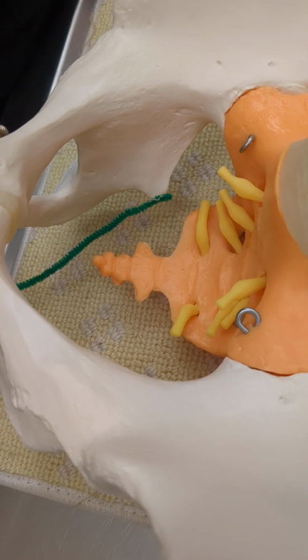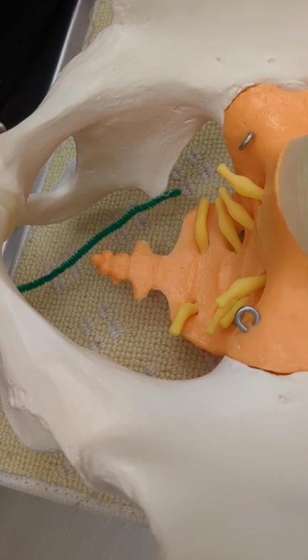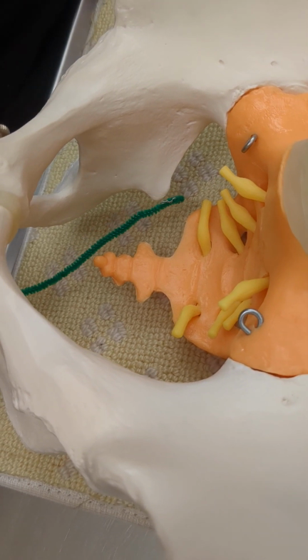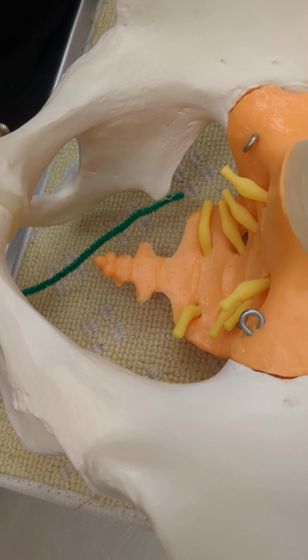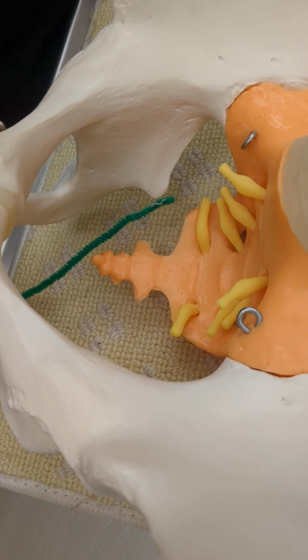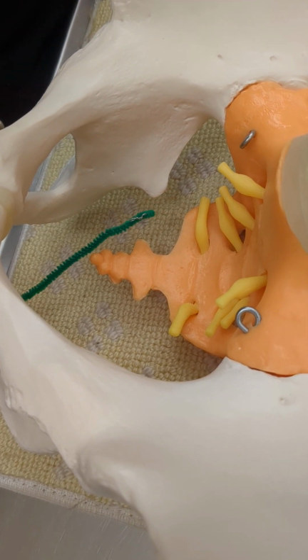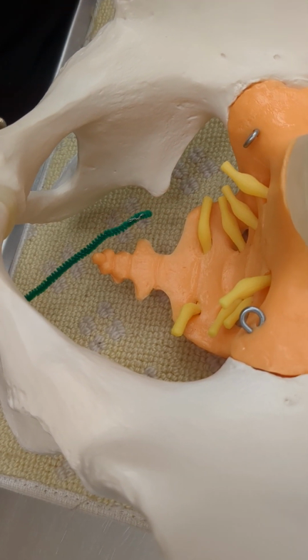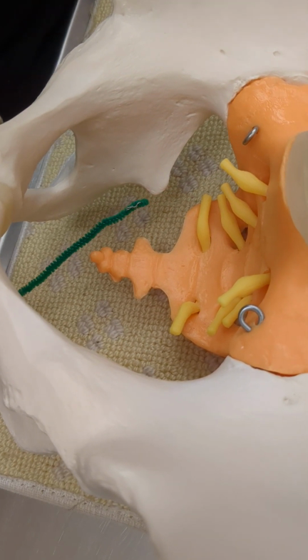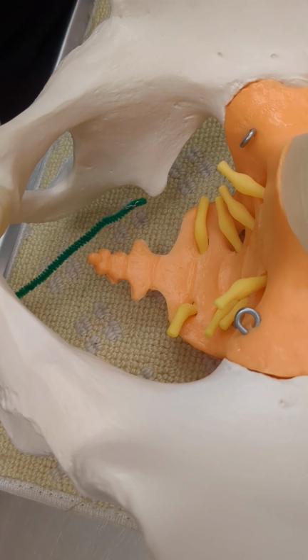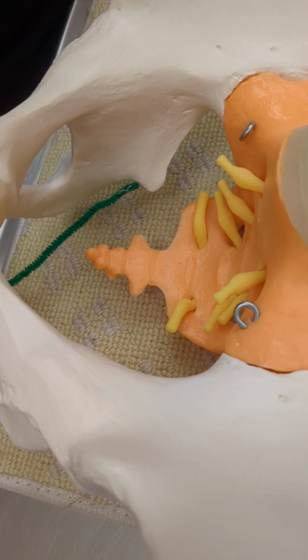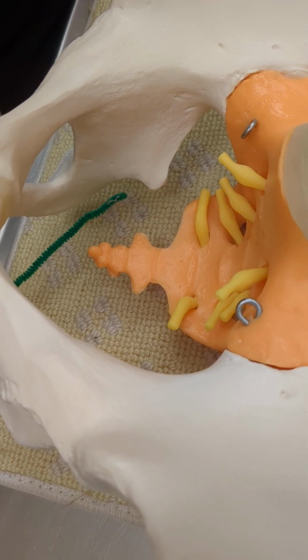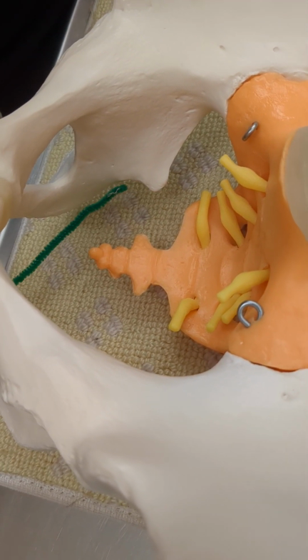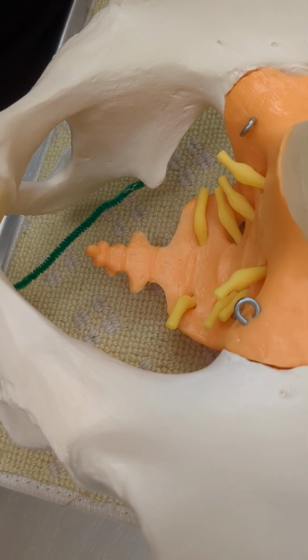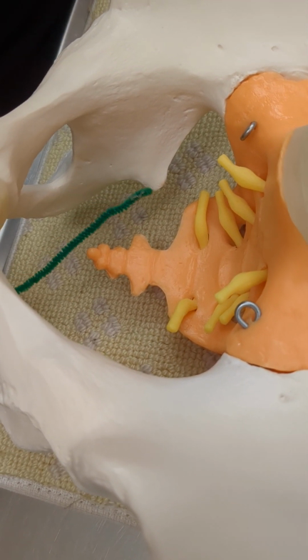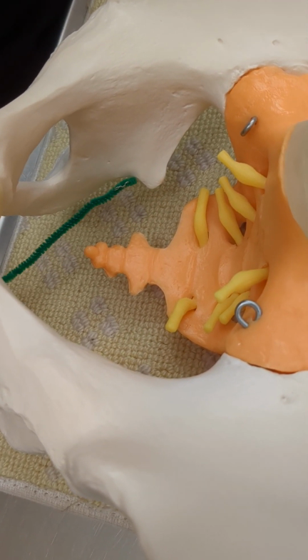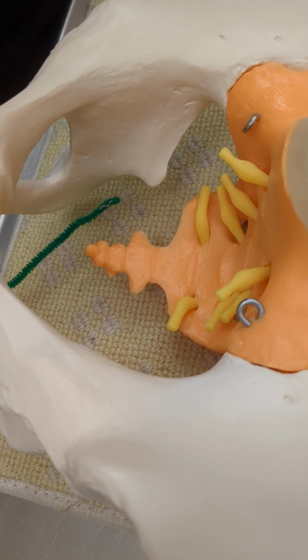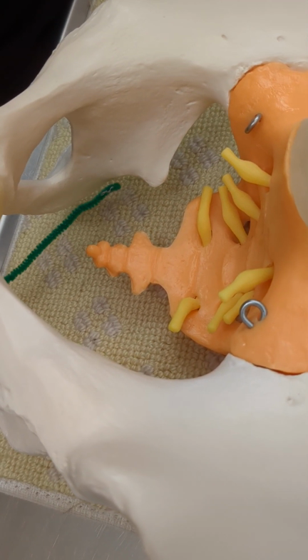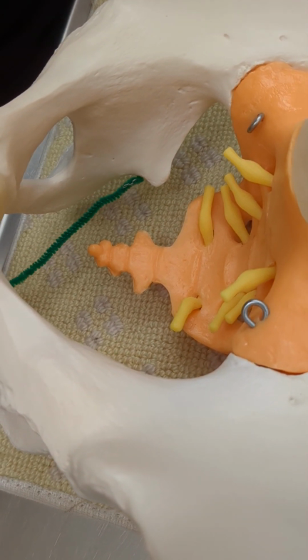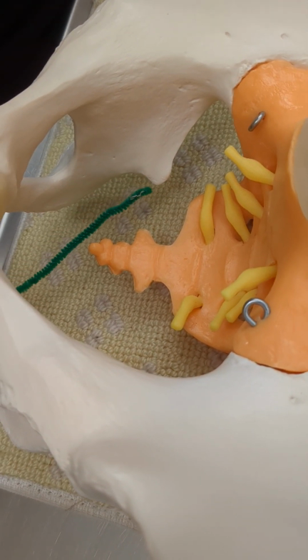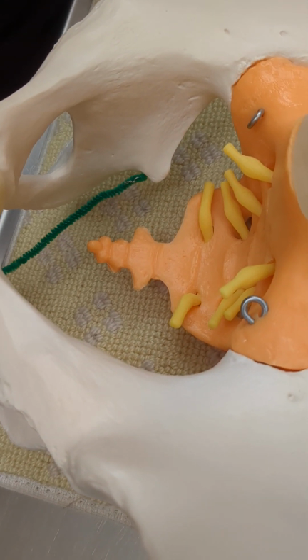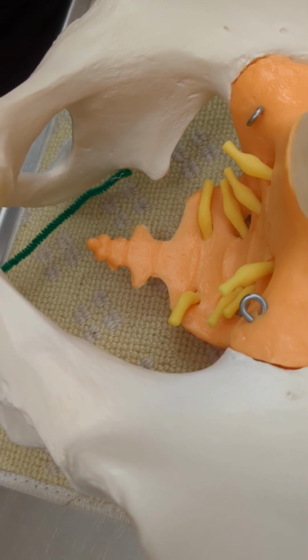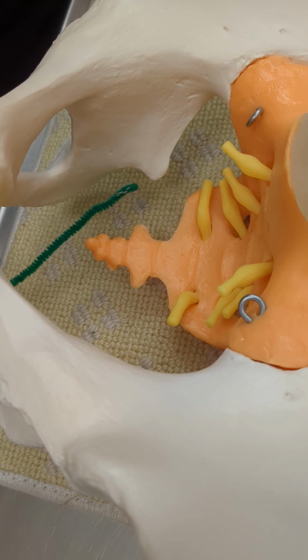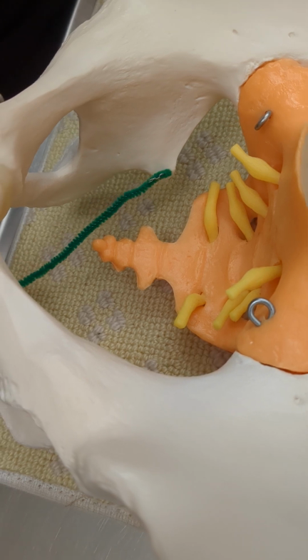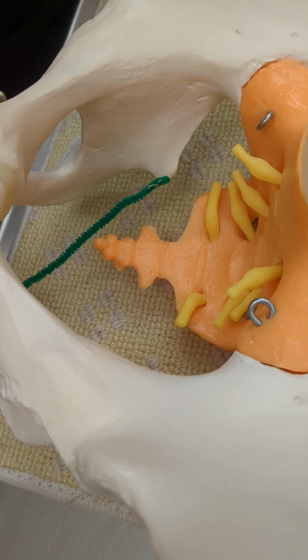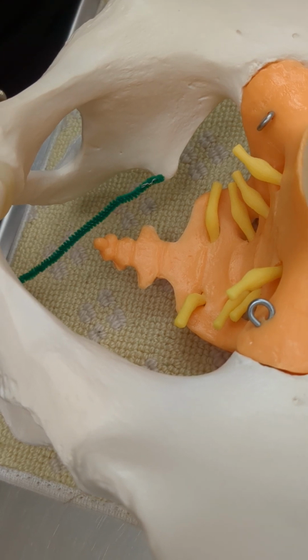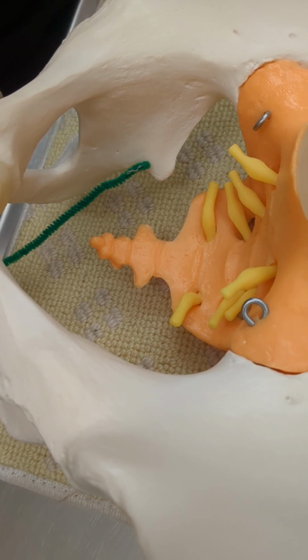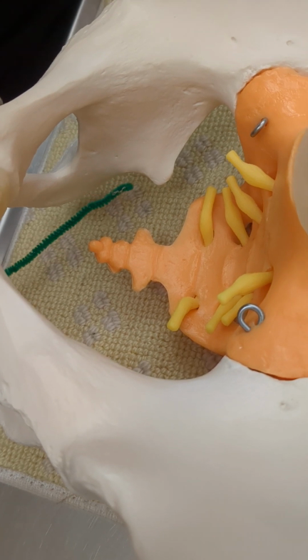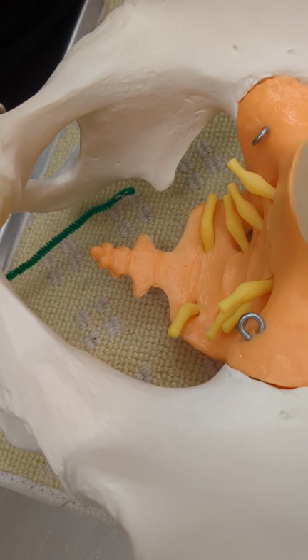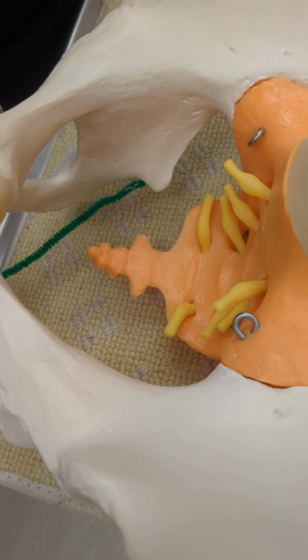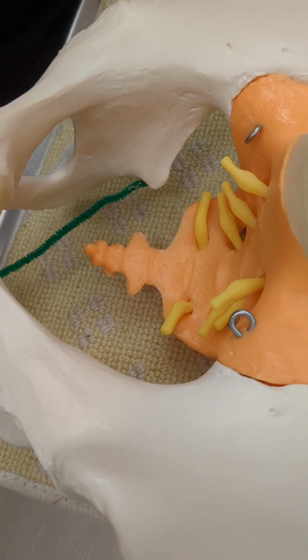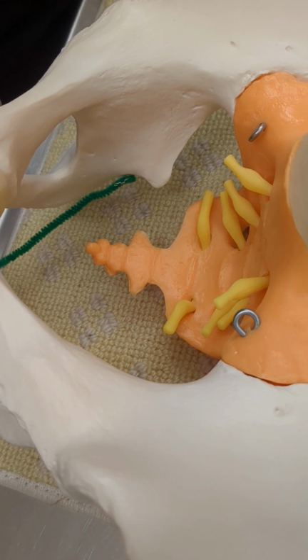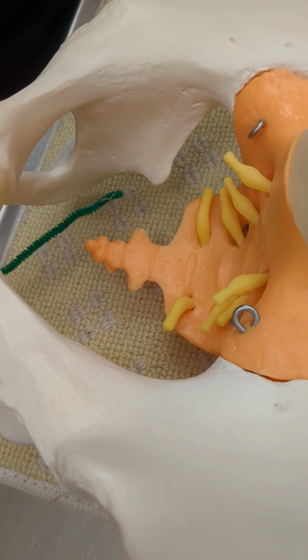There's the lesser sciatic notch. The lesser sciatic notch is right below the ischial spine.